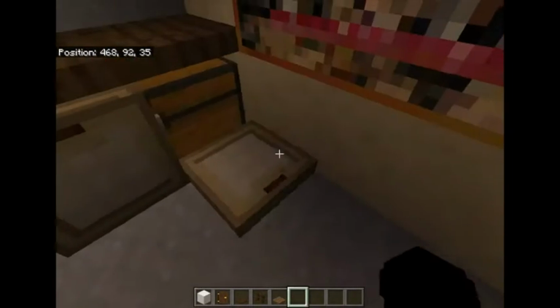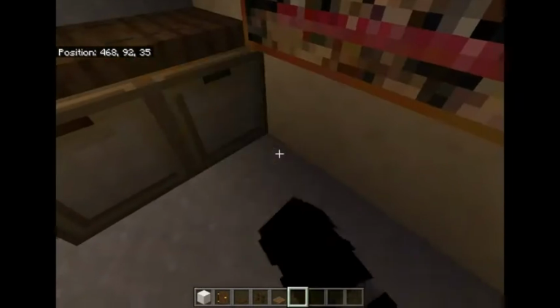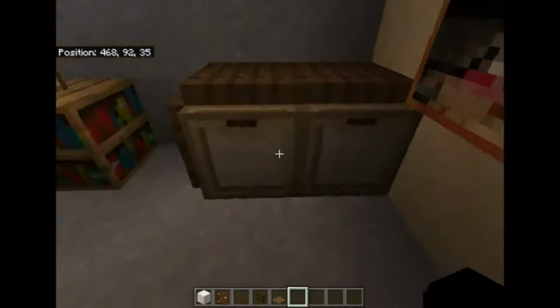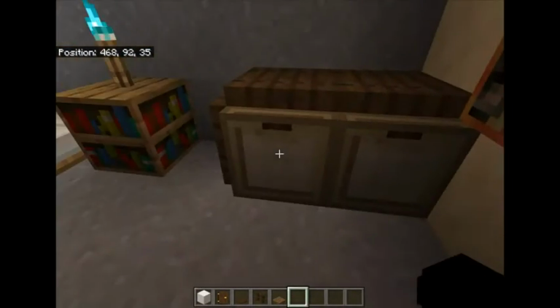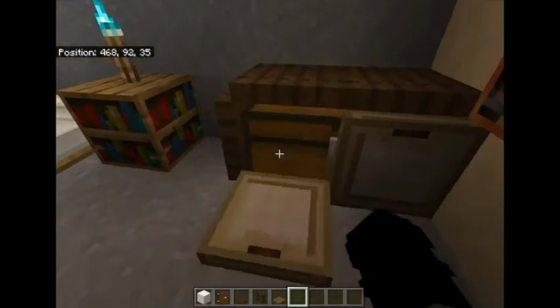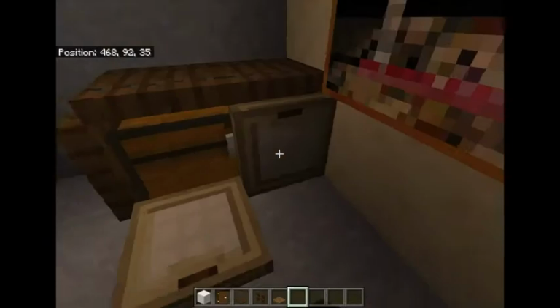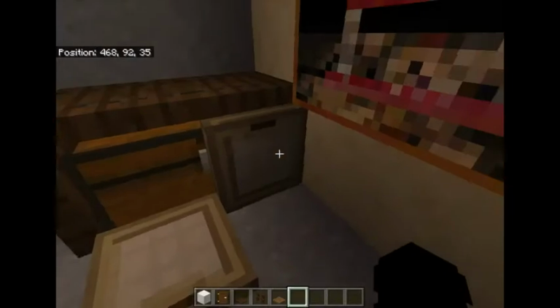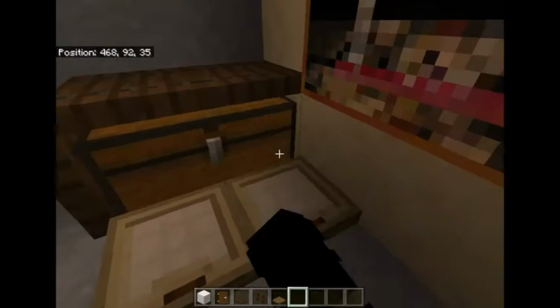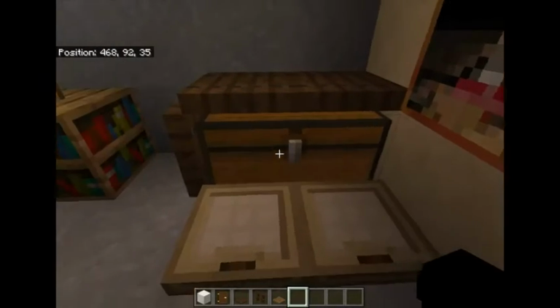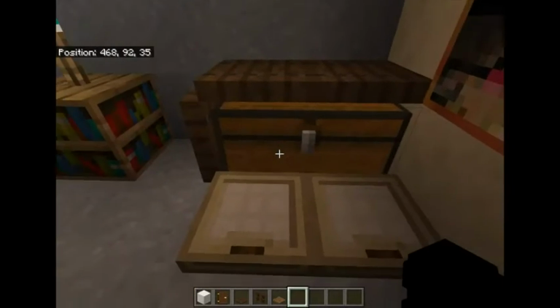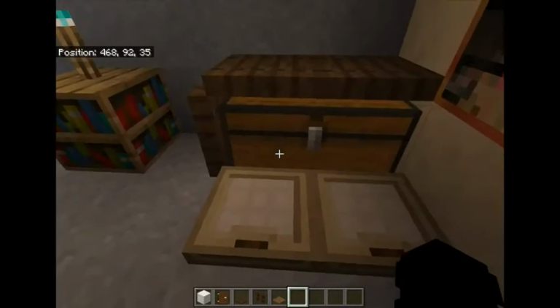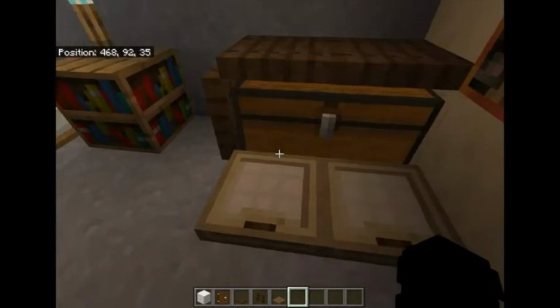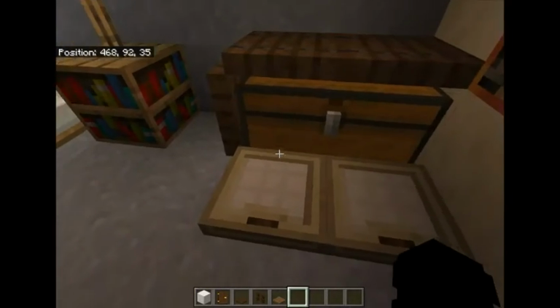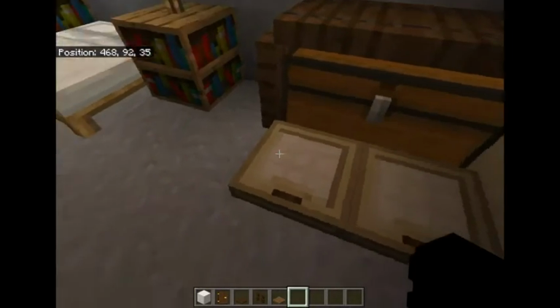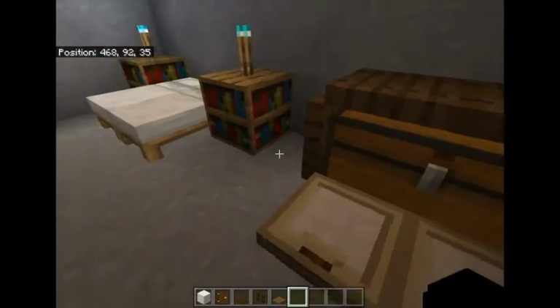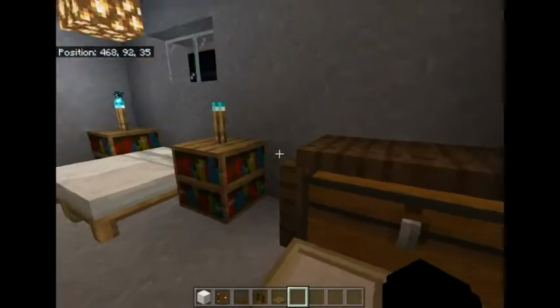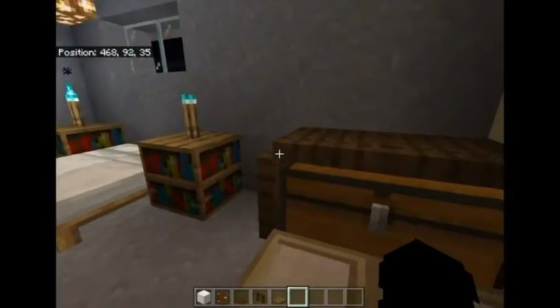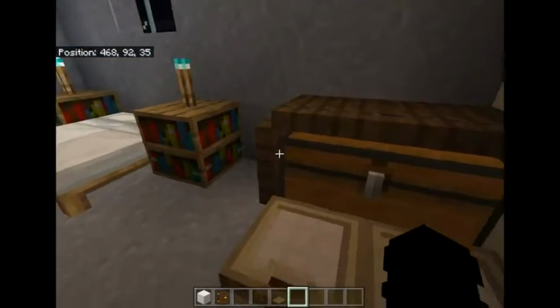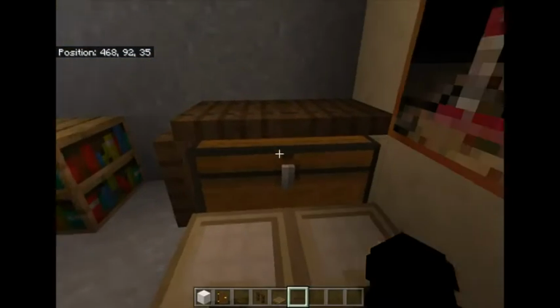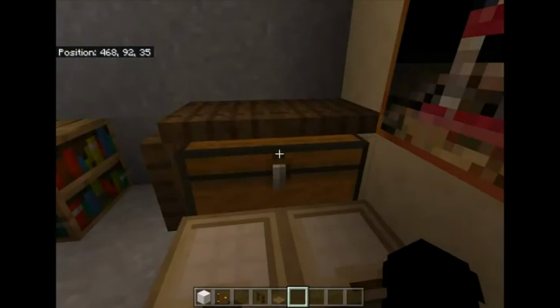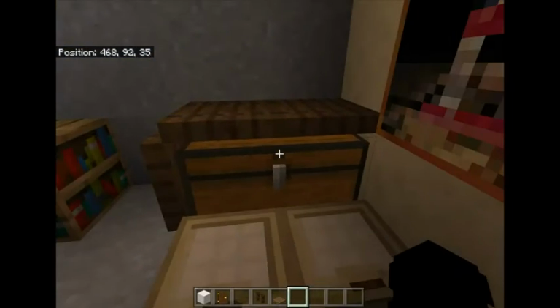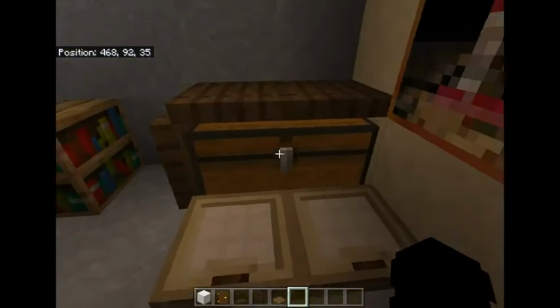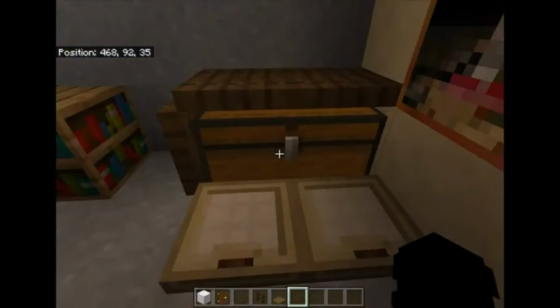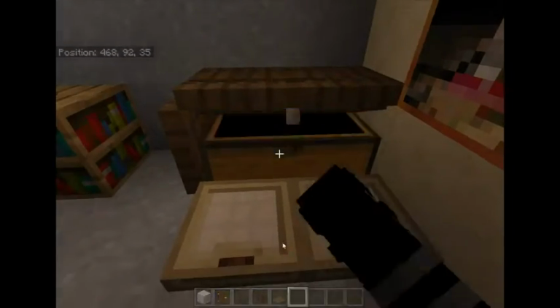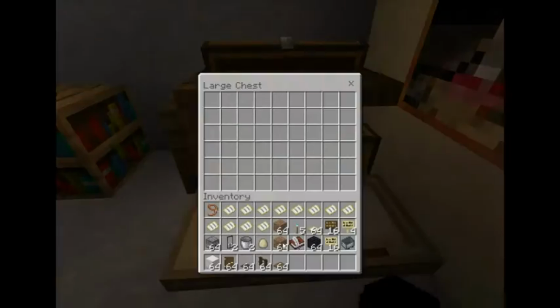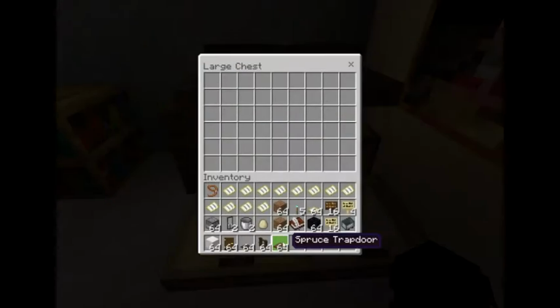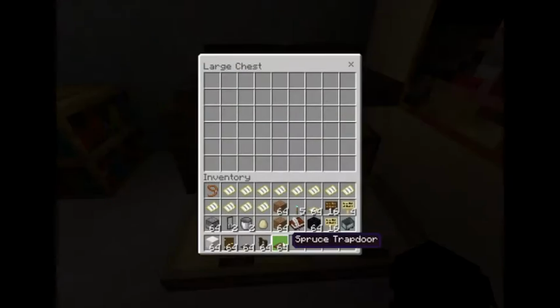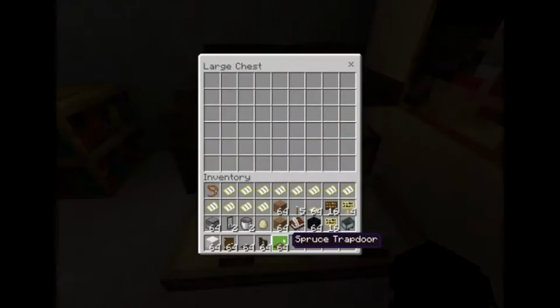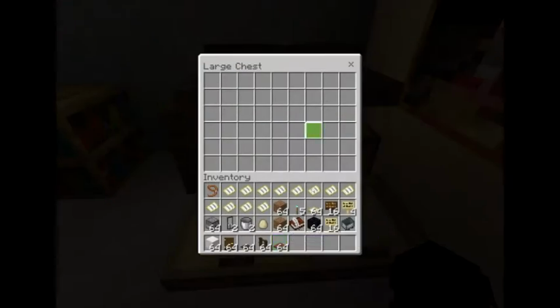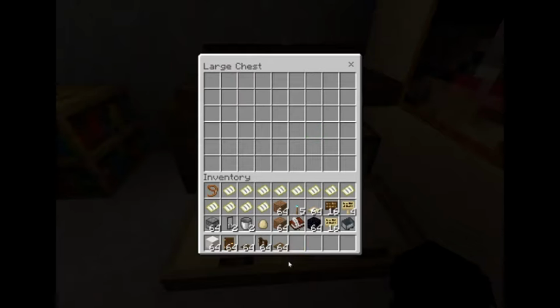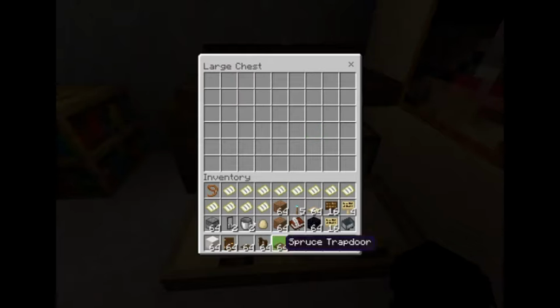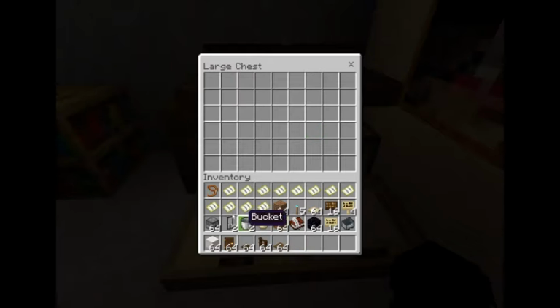I just found out that you could put trapdoors on top of the chest, so that makes it a little easier — you could put stuff in here. These maps, I don't get them.